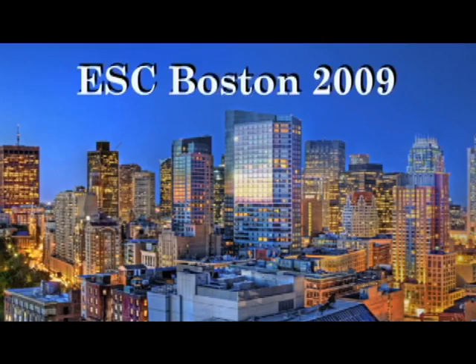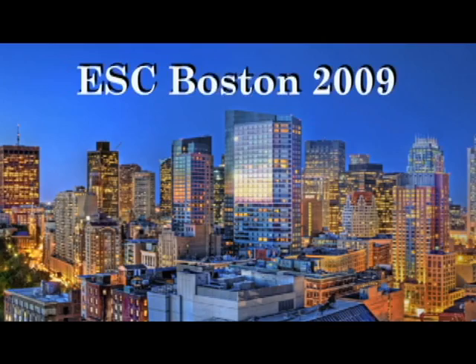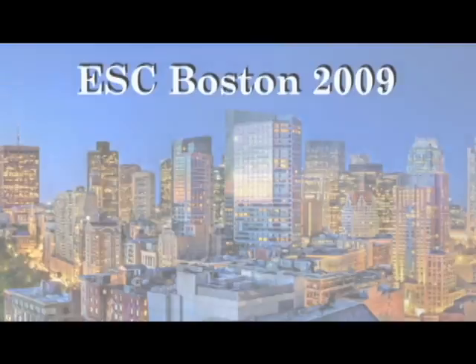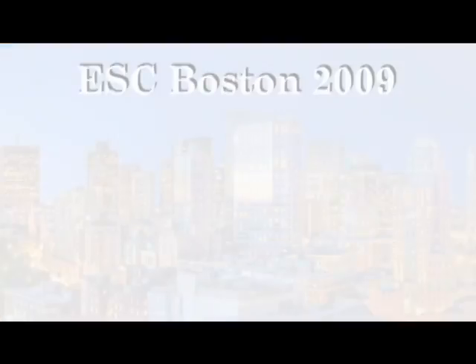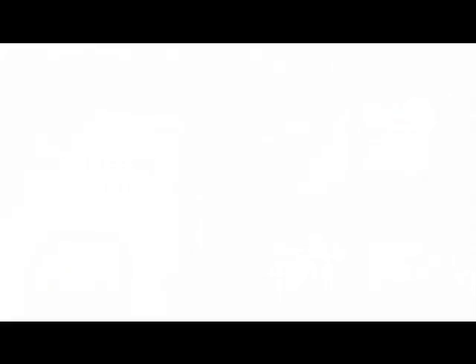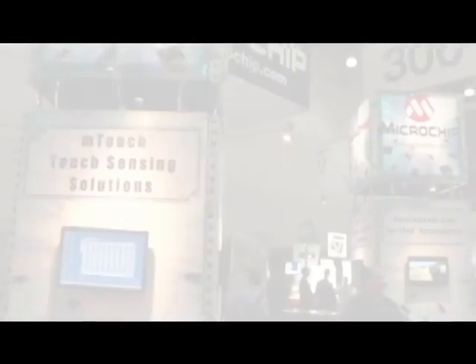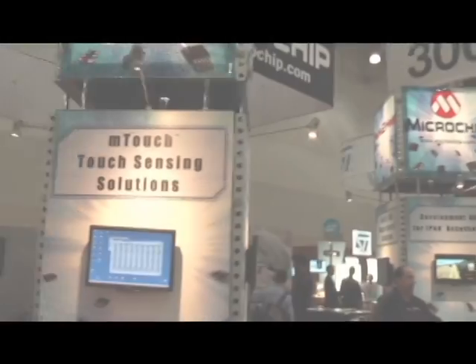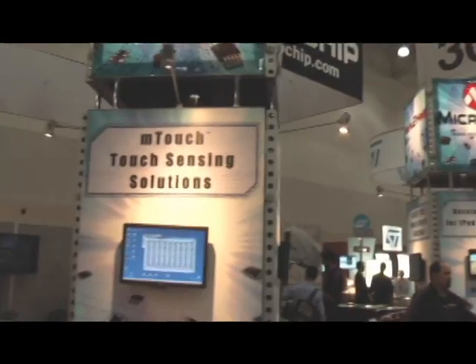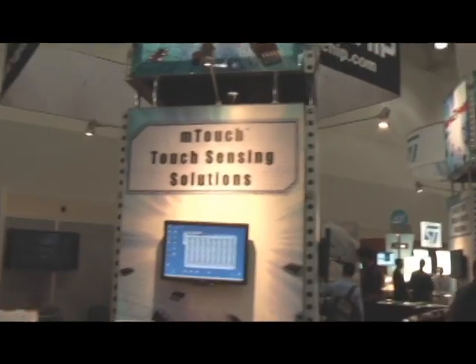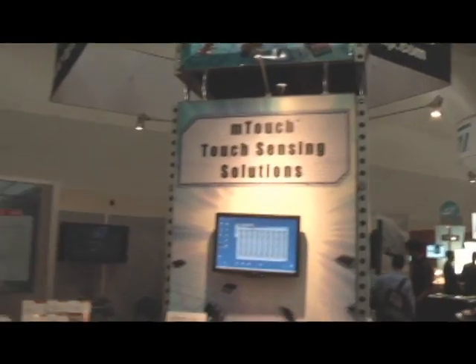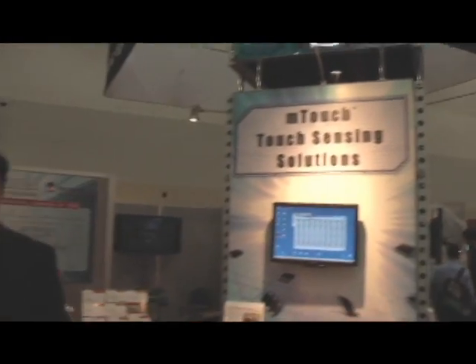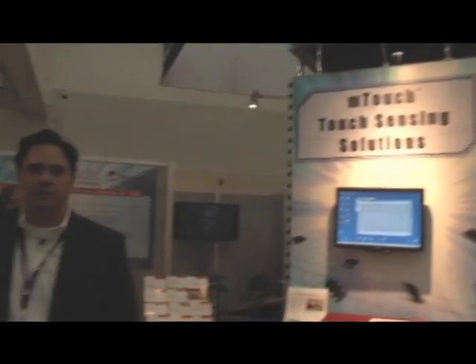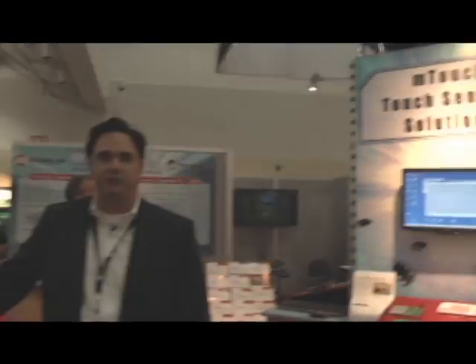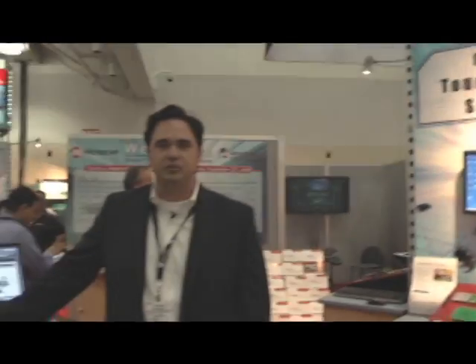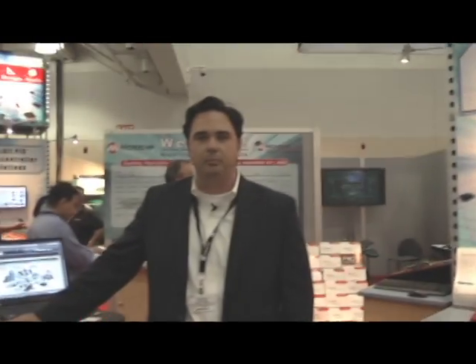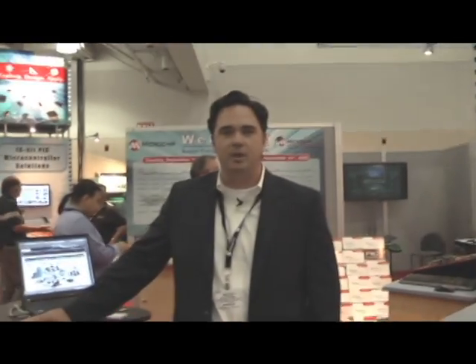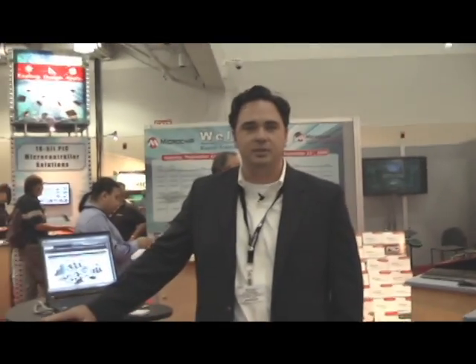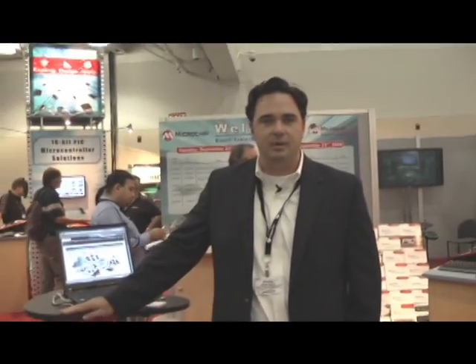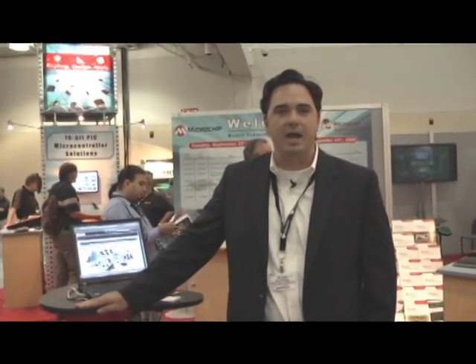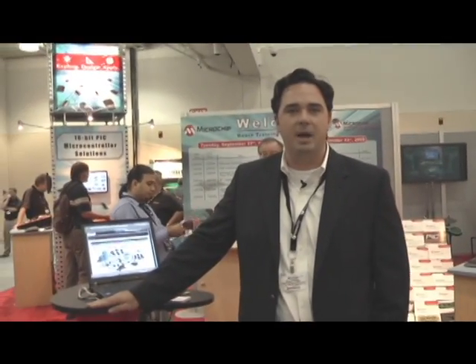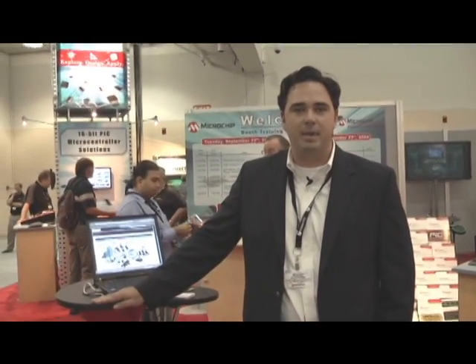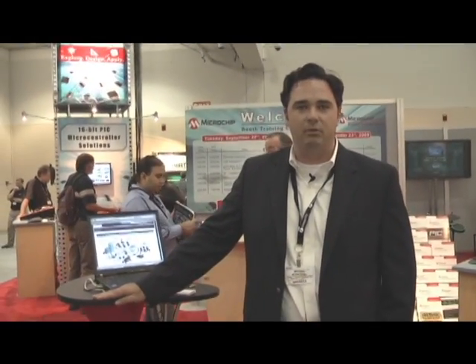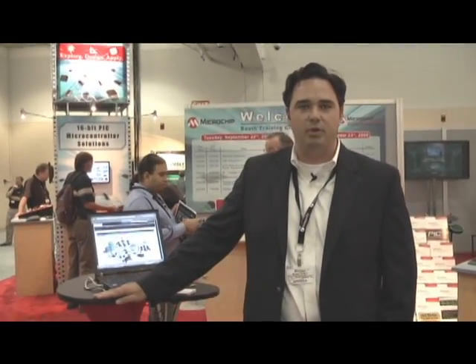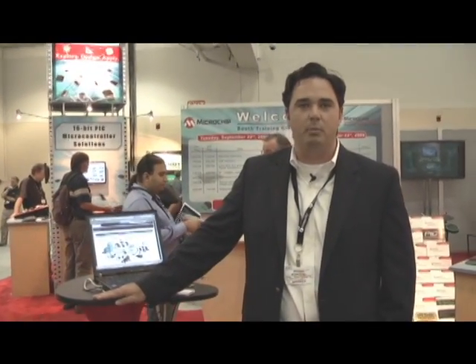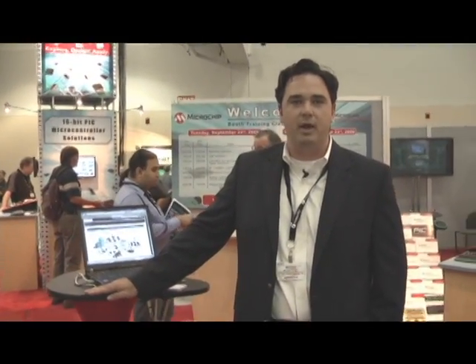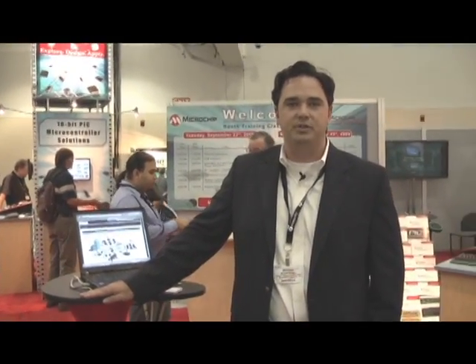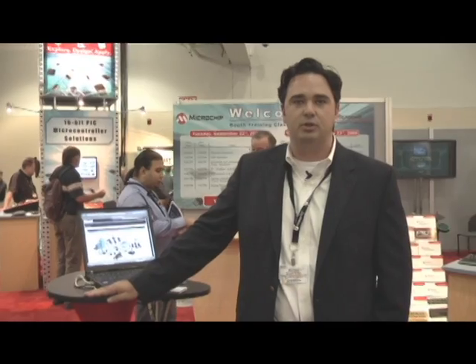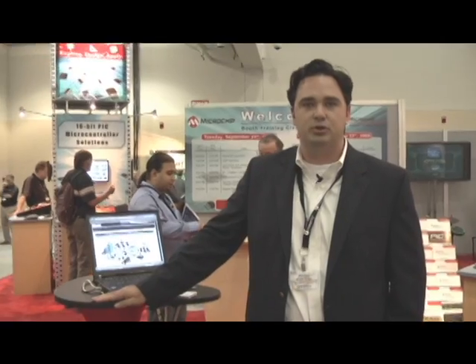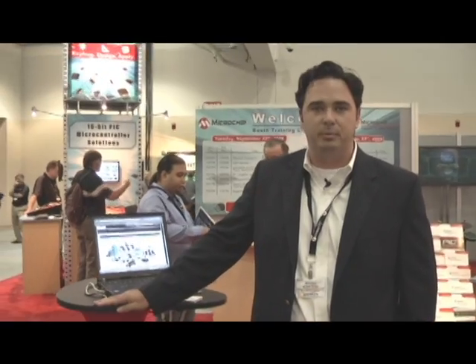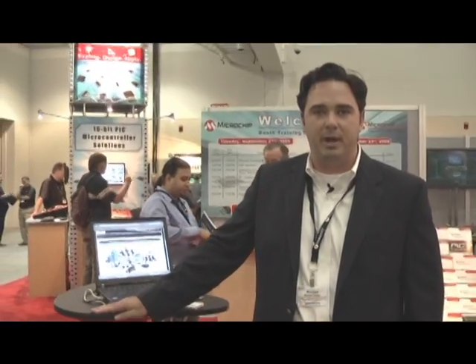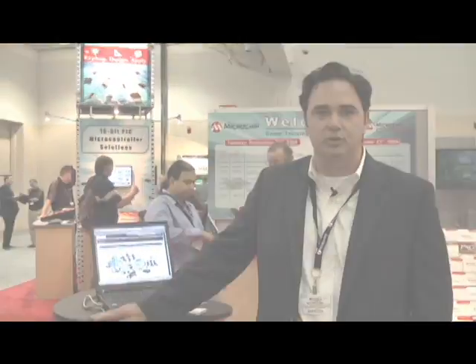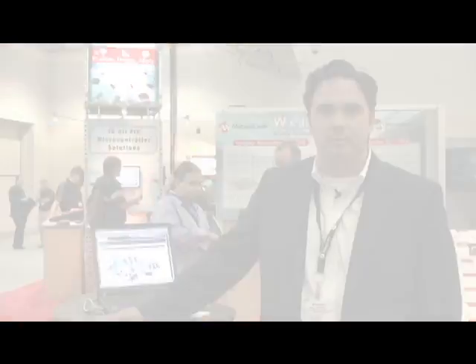Welcome to the 2009 Embedded Systems Conference from Boston. Hi, I'm Mike Ballard with the Home Appliance Solutions Group at Microchip.